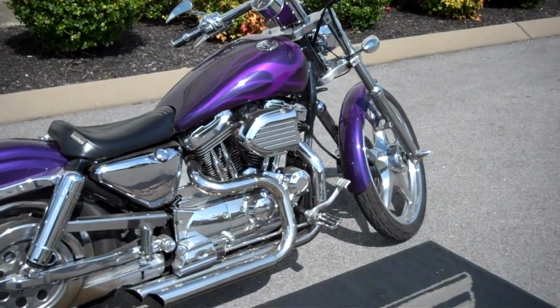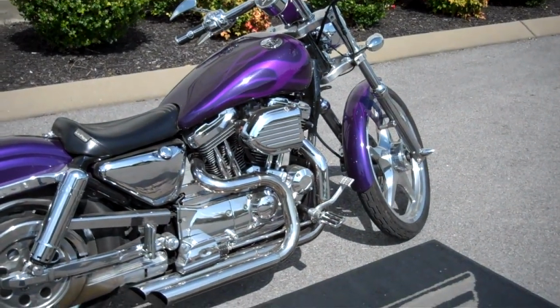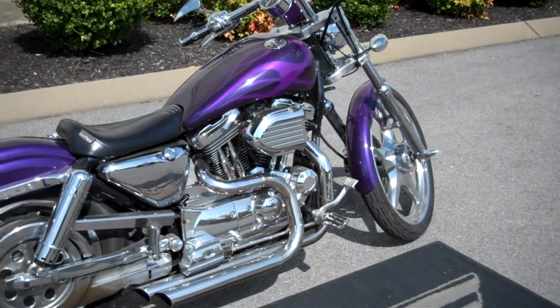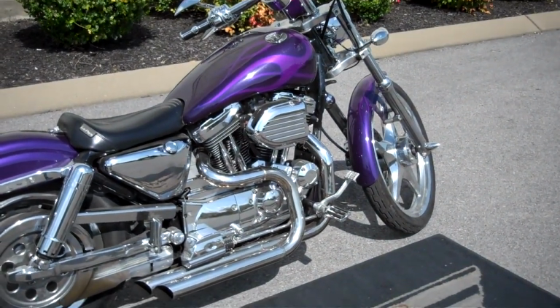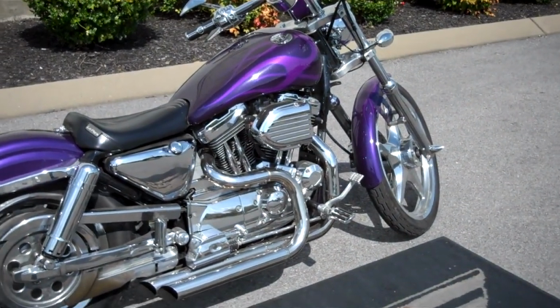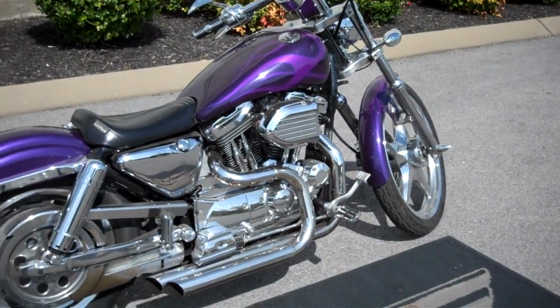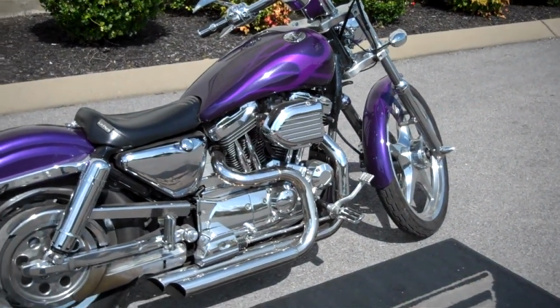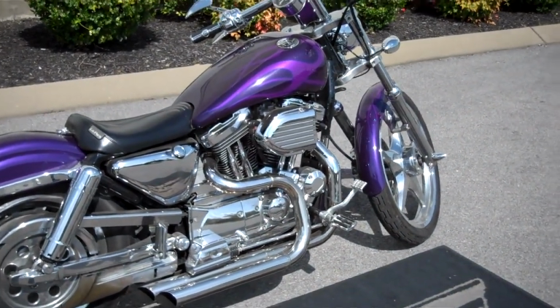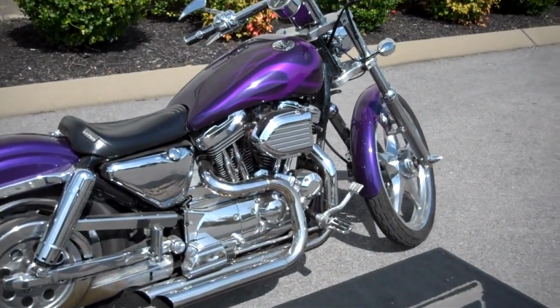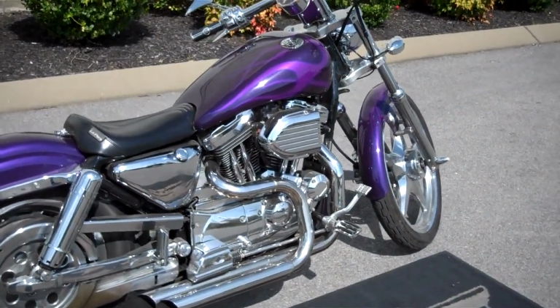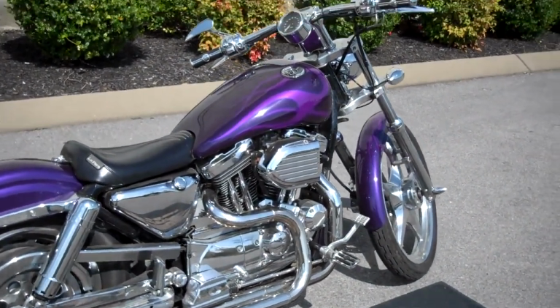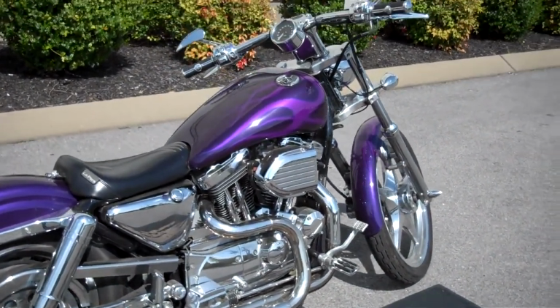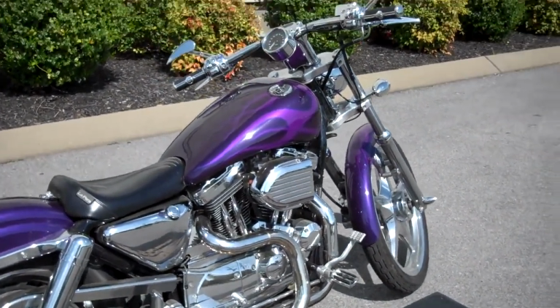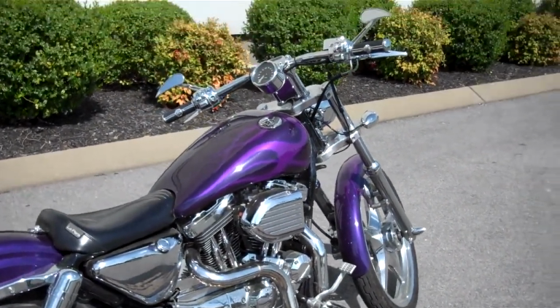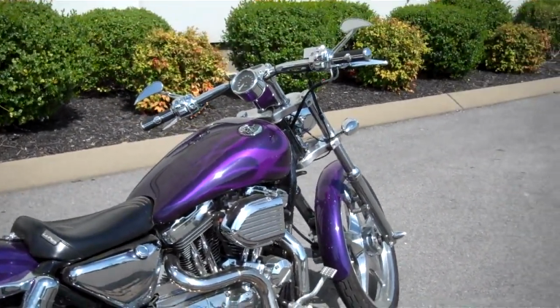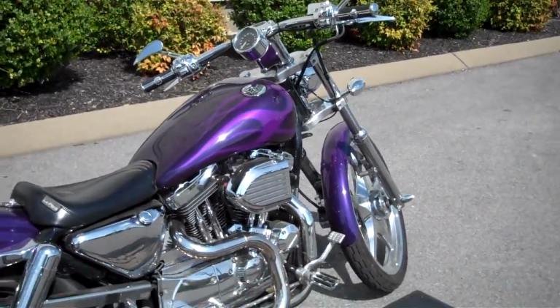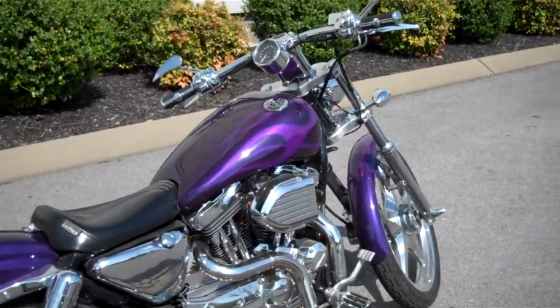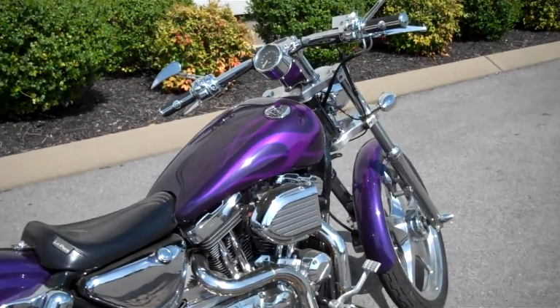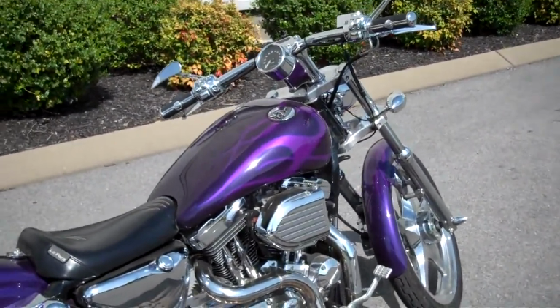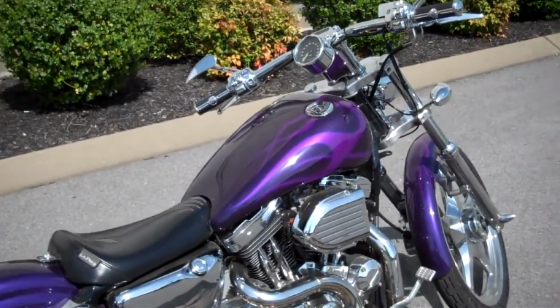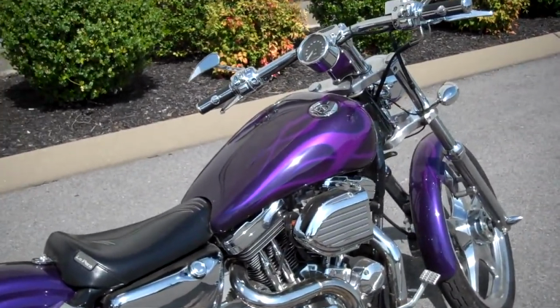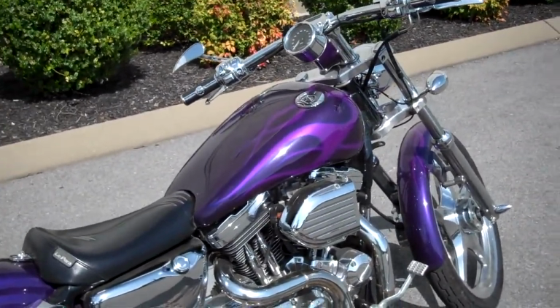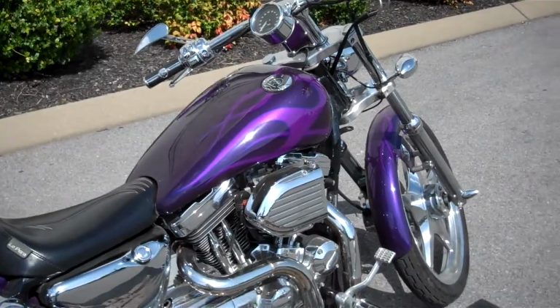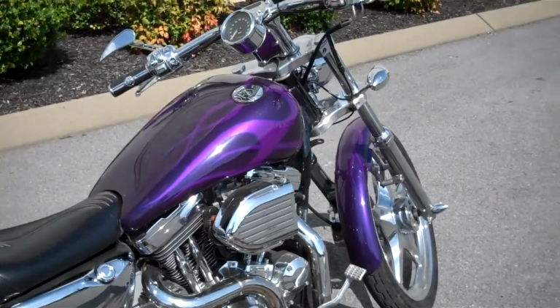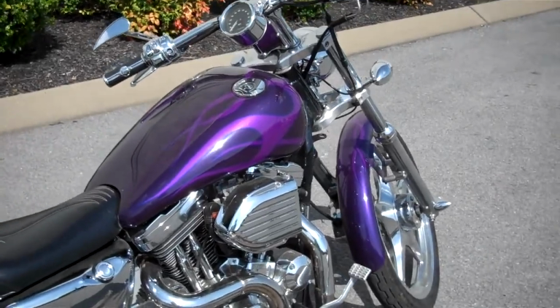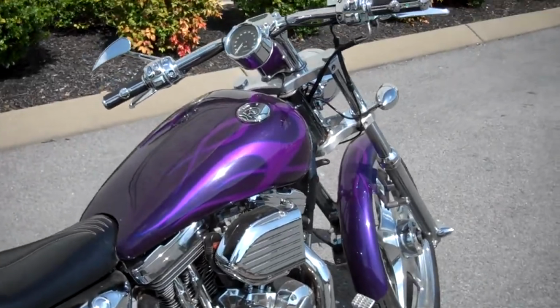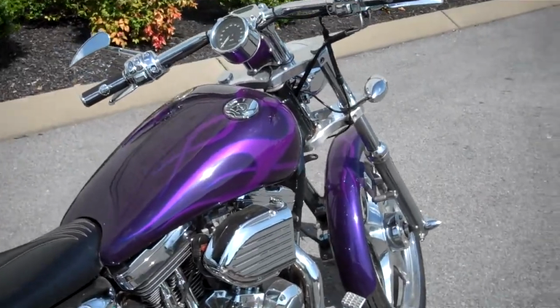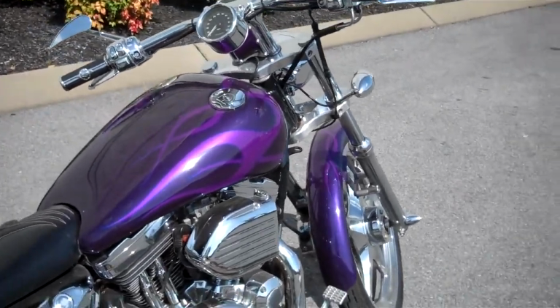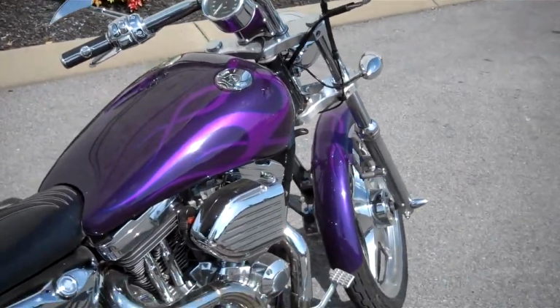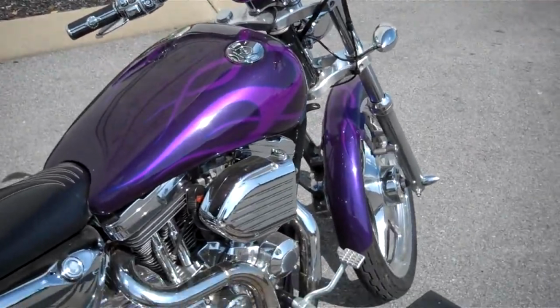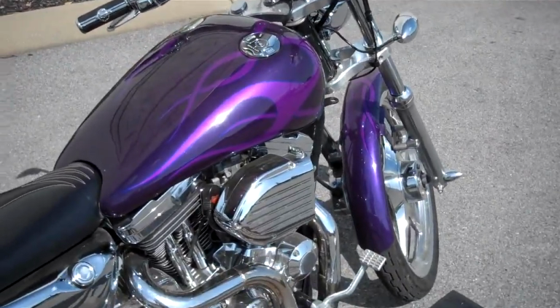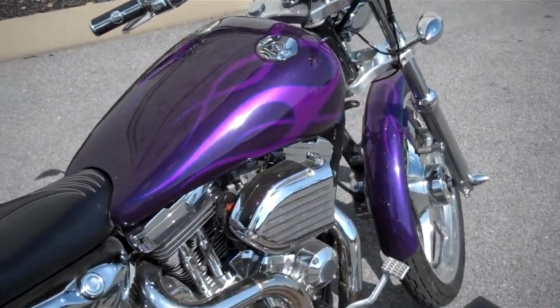Hey everyone, this is Greg, your internet sales guy down at the Murfreesboro location of Bumpus' fine family of dealerships.